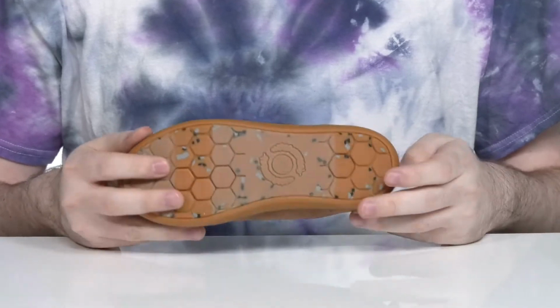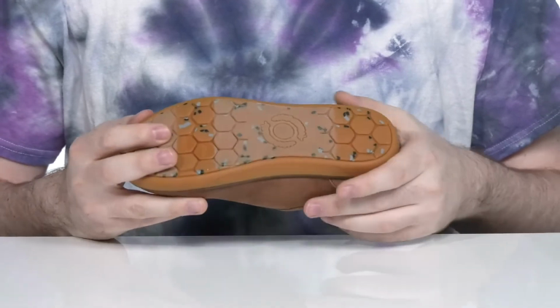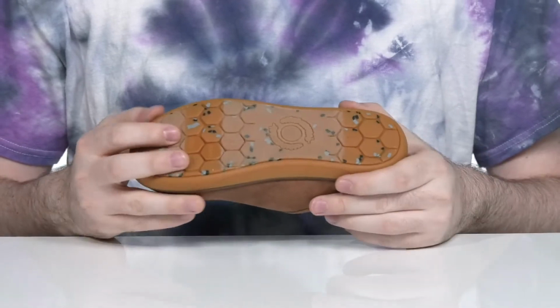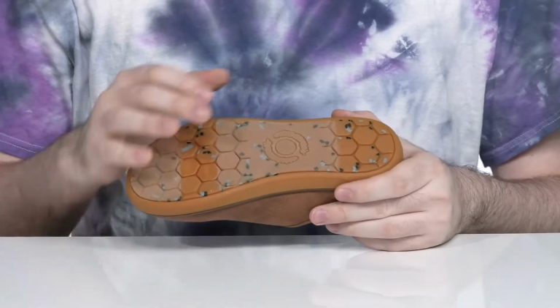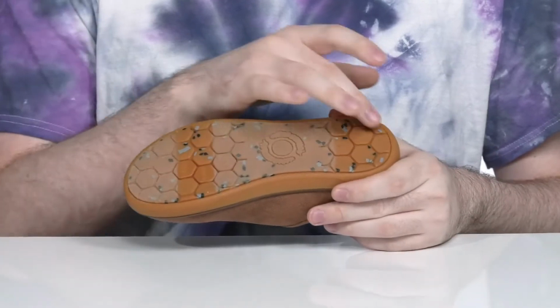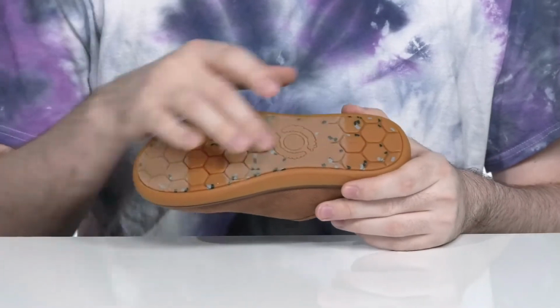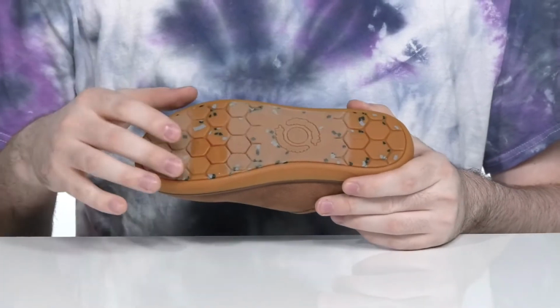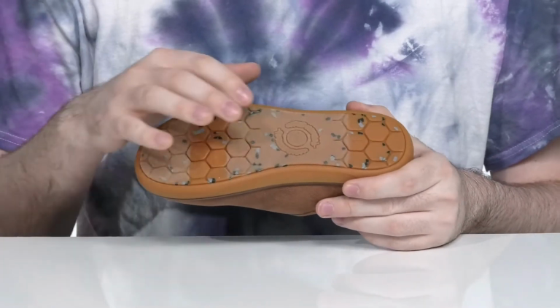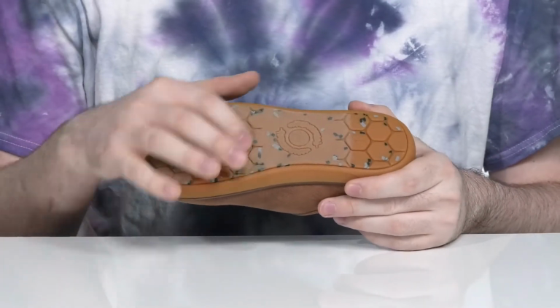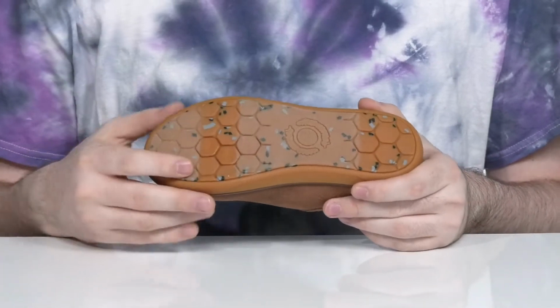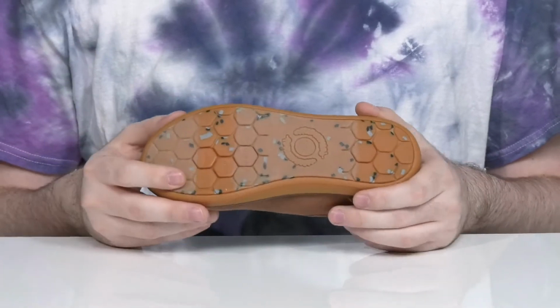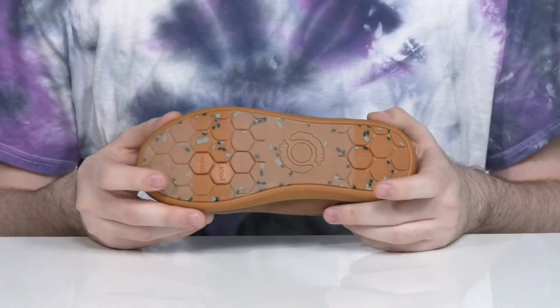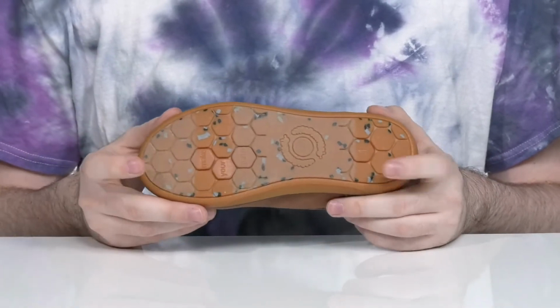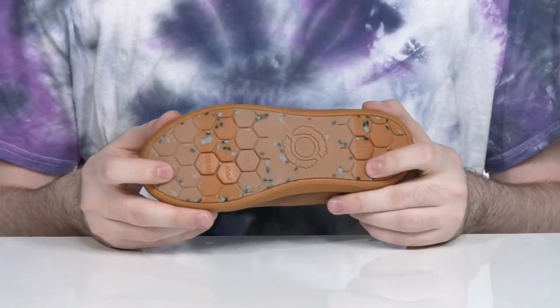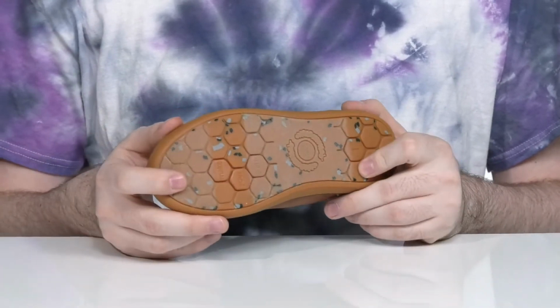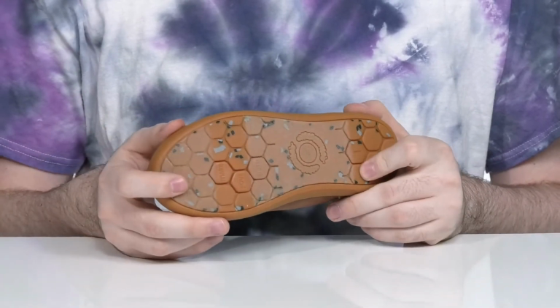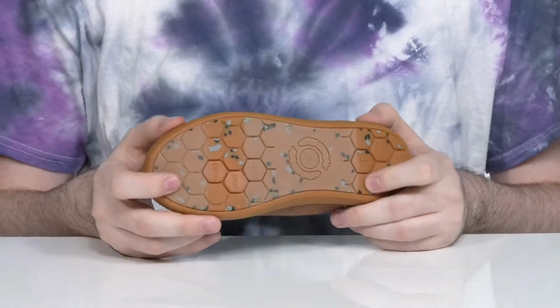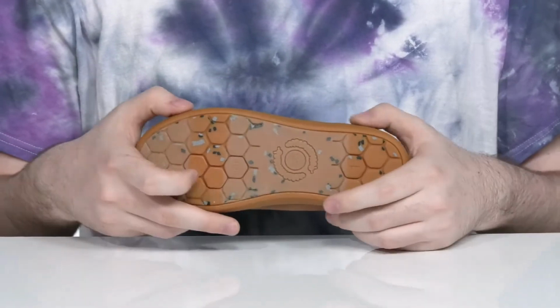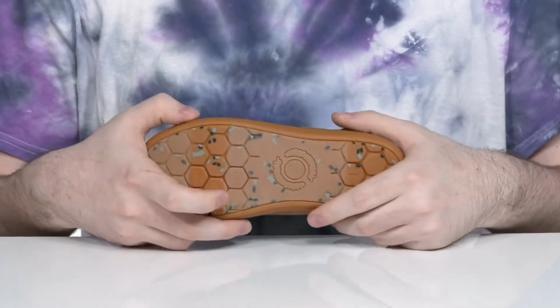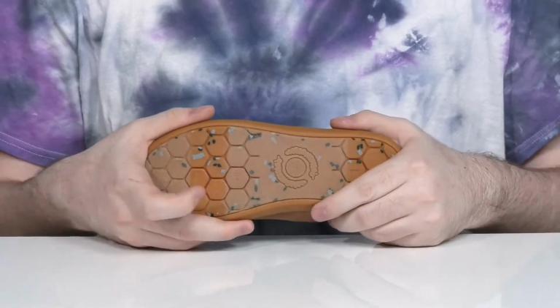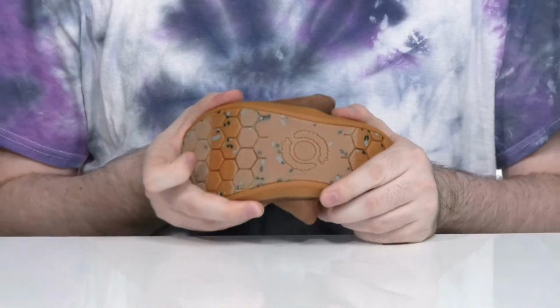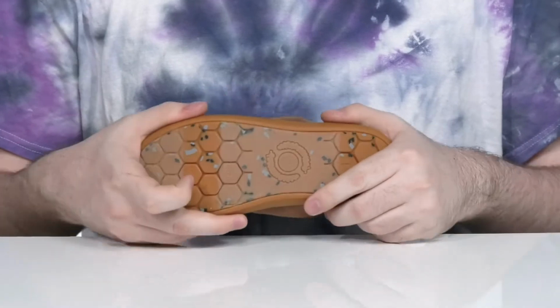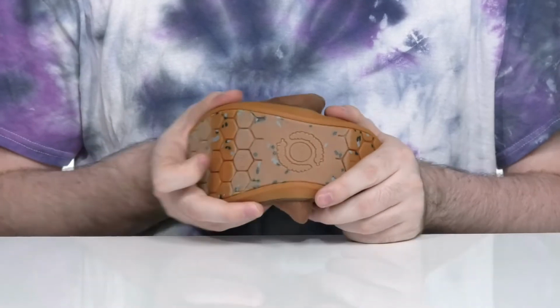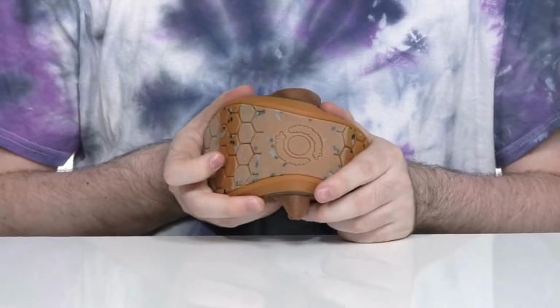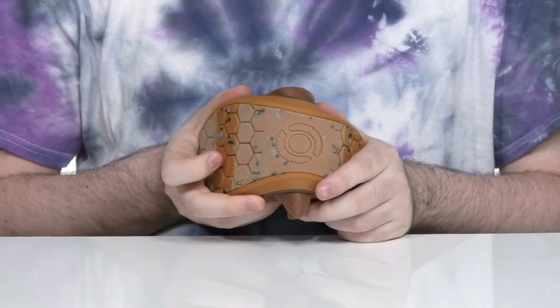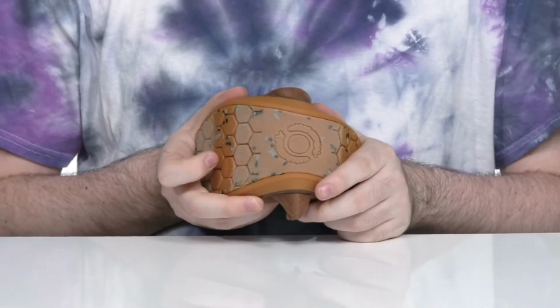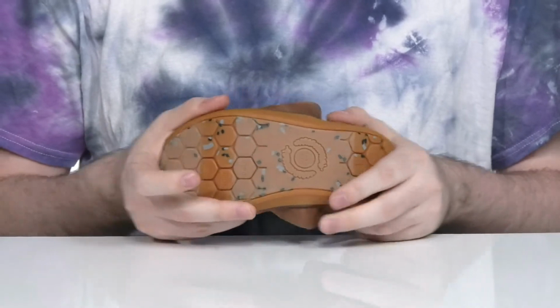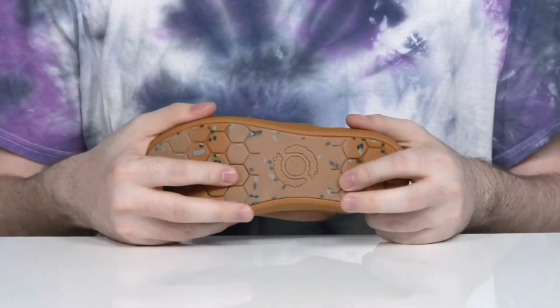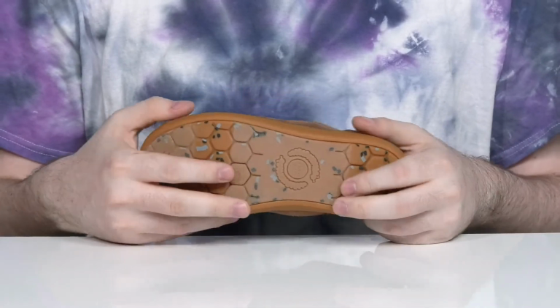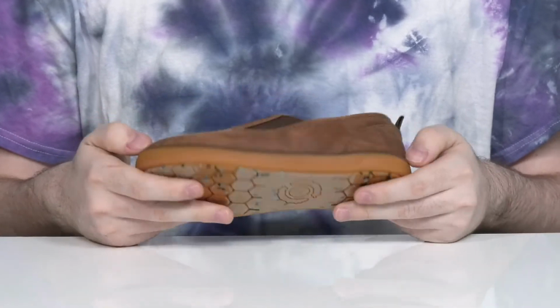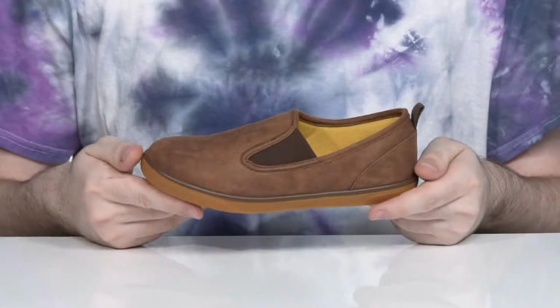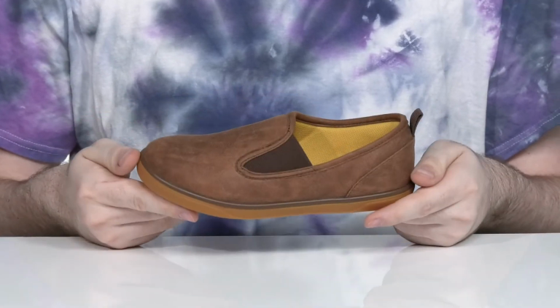The outsole is rubber with some textile flocking, offering lots of grip, and it has a lot of flex as well to keep them on their feet.